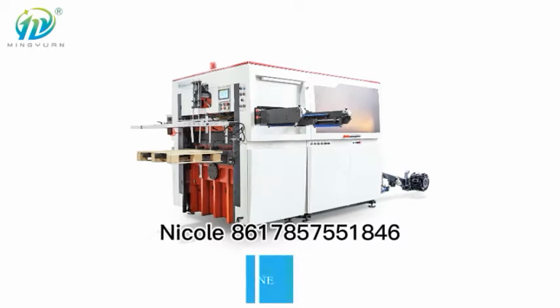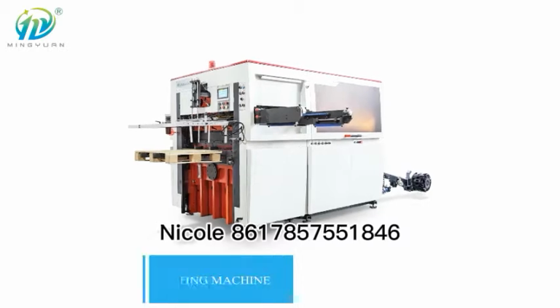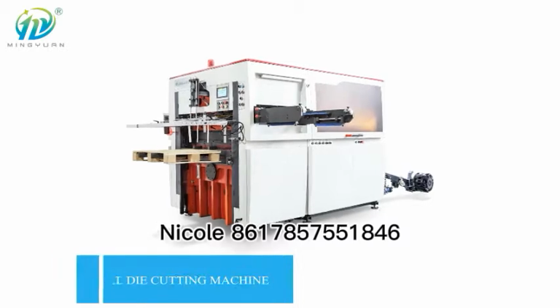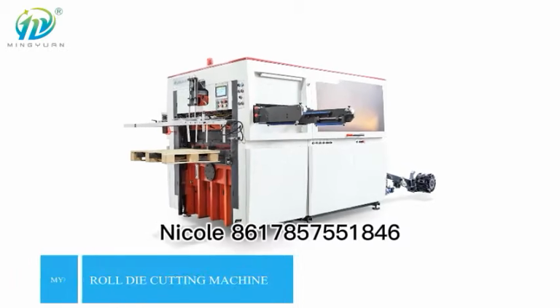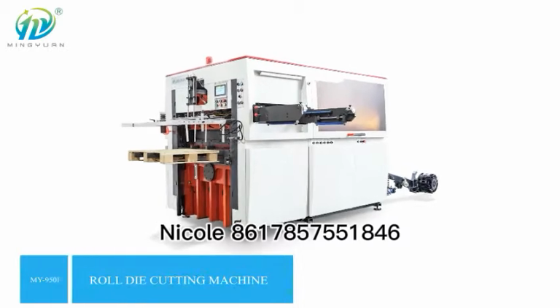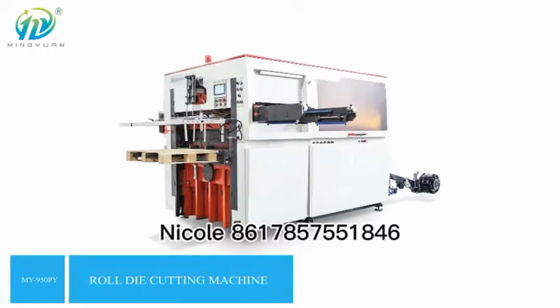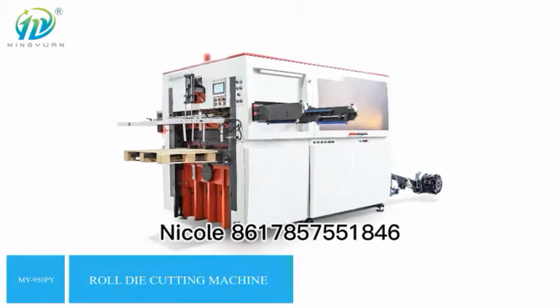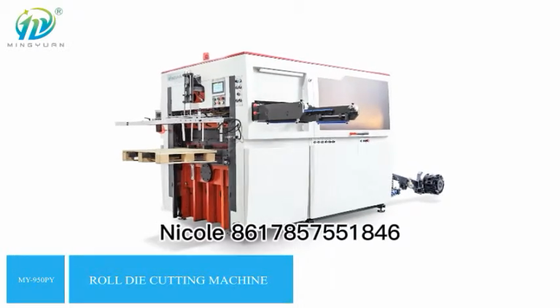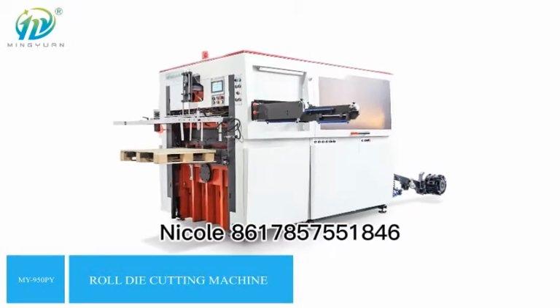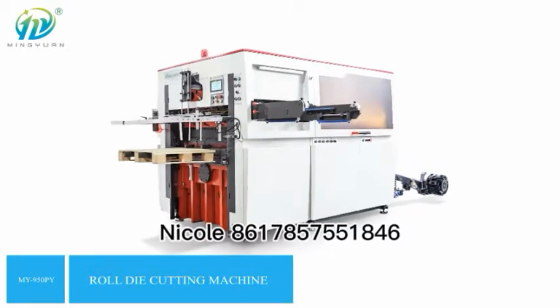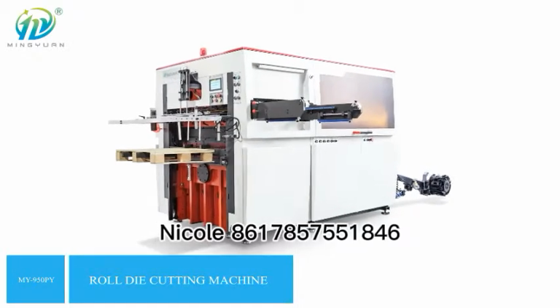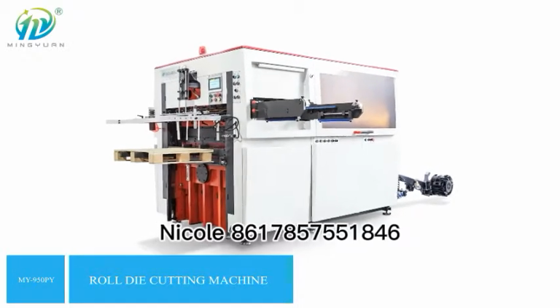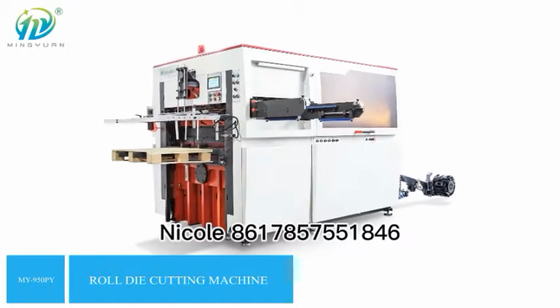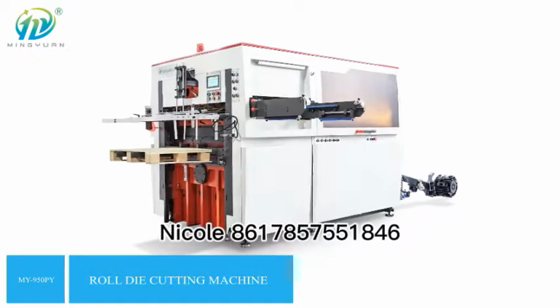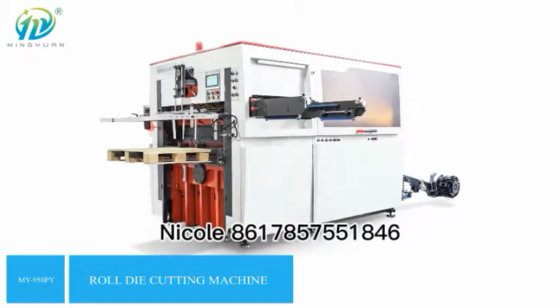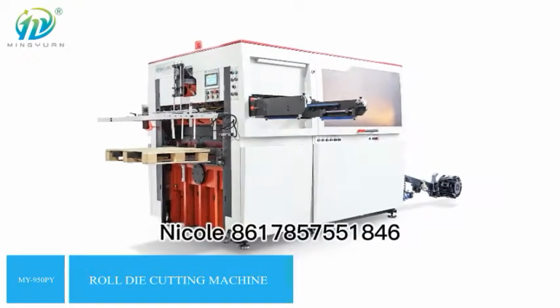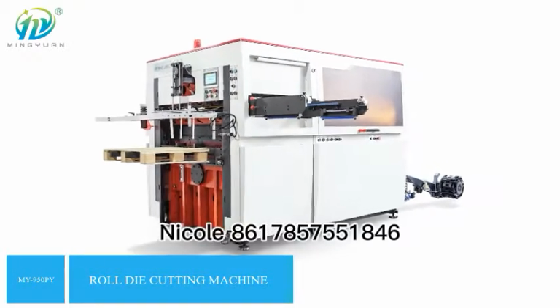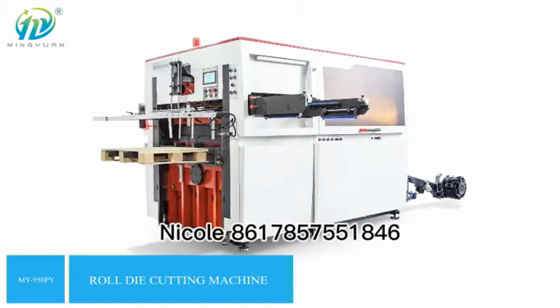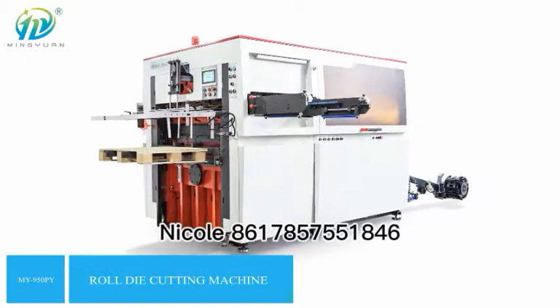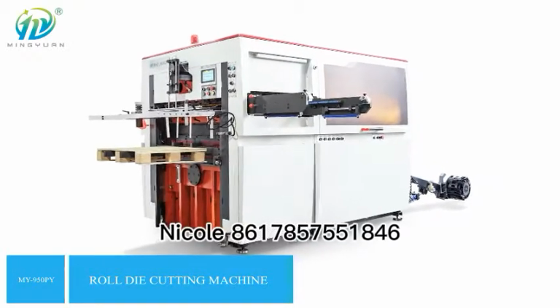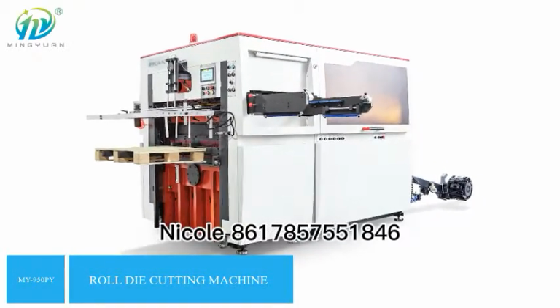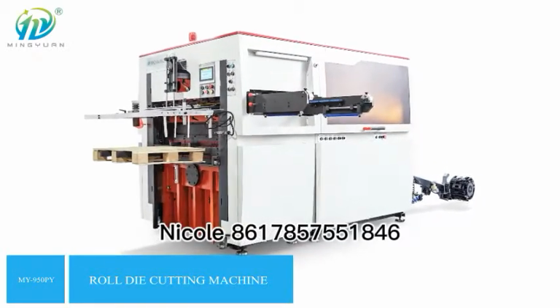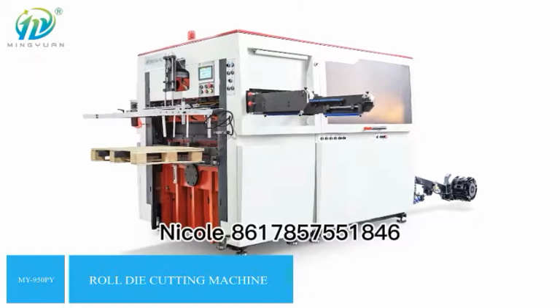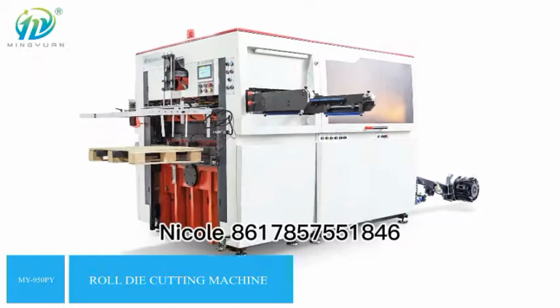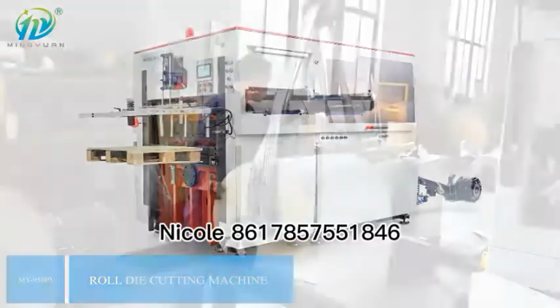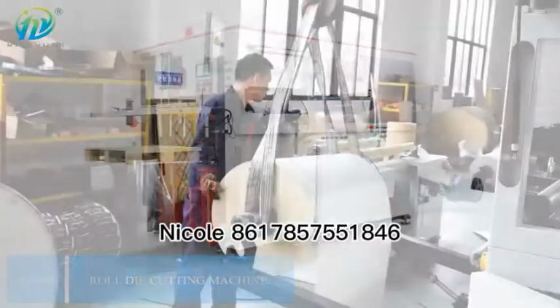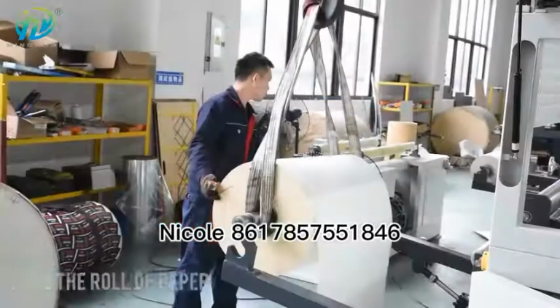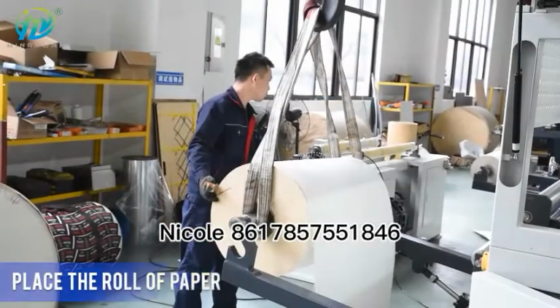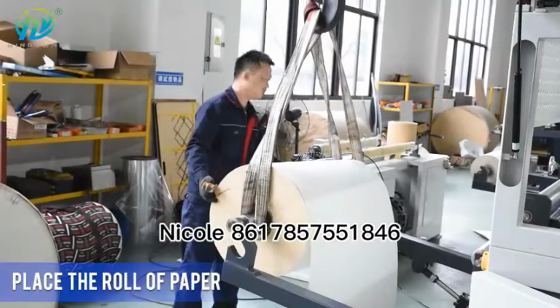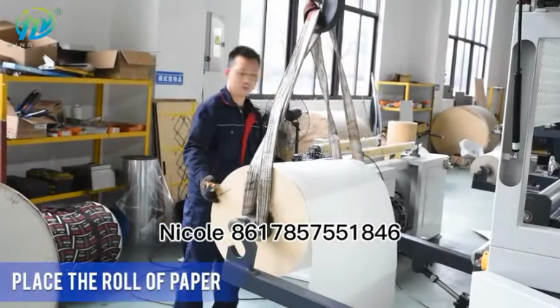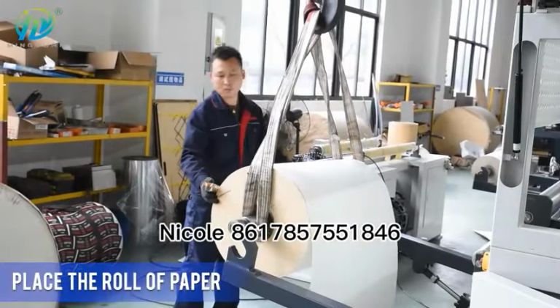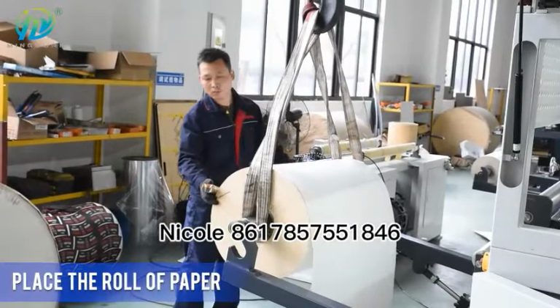Automatic die-cutting machine based on international advanced technology, it's widely used in paper products industries.